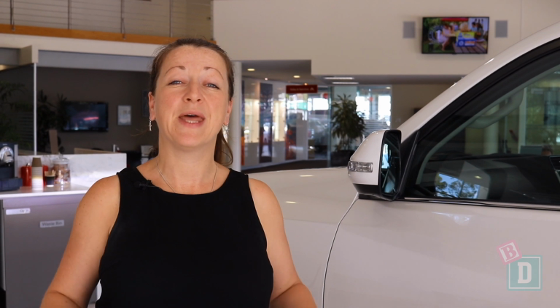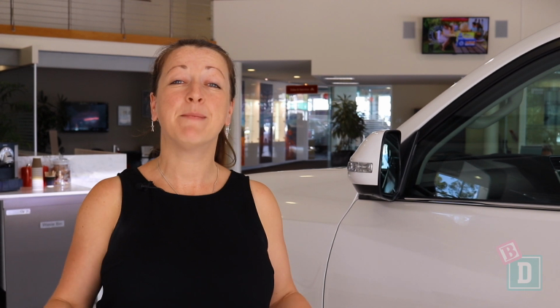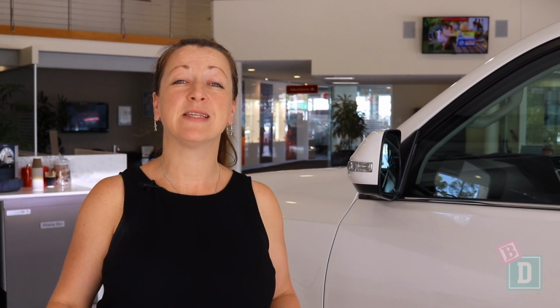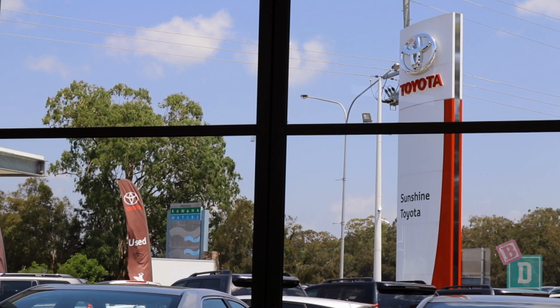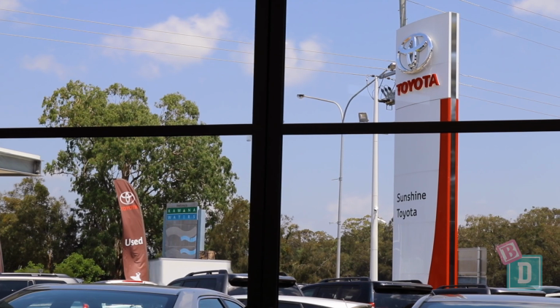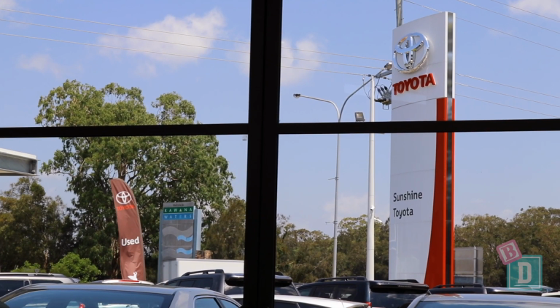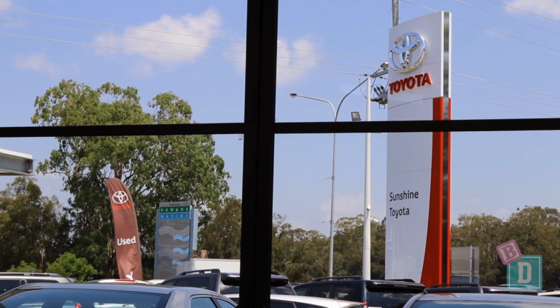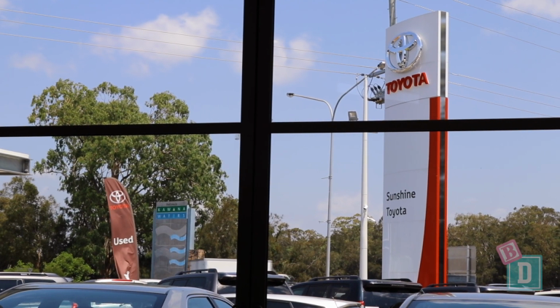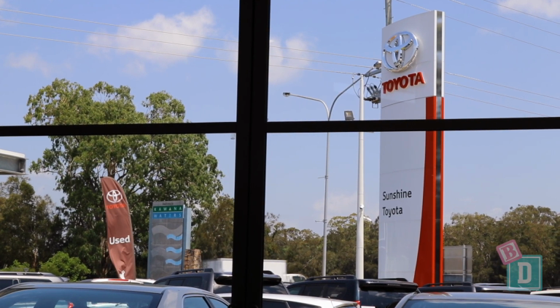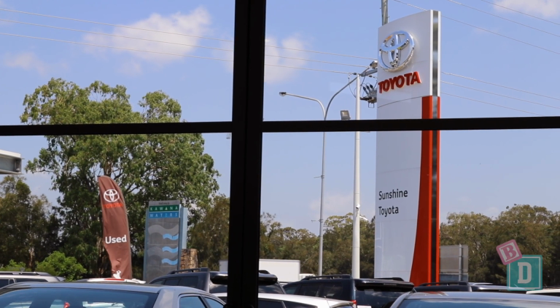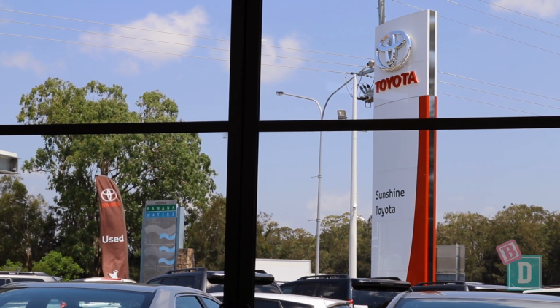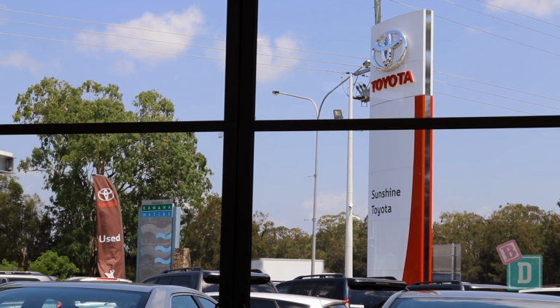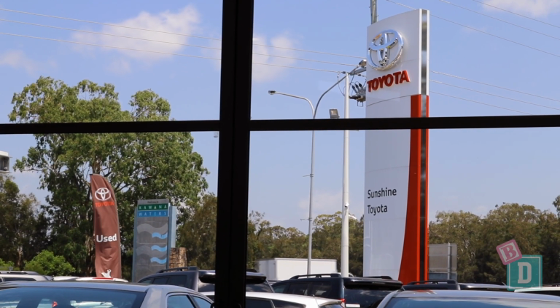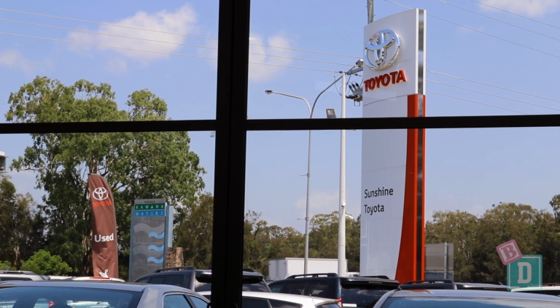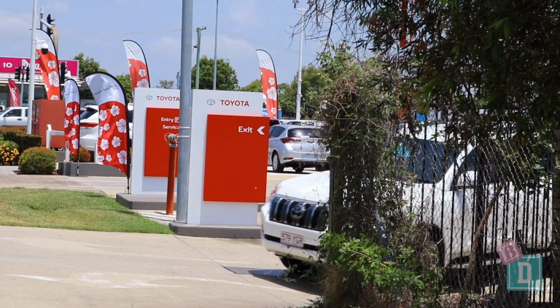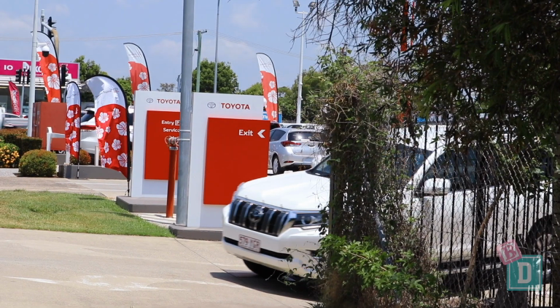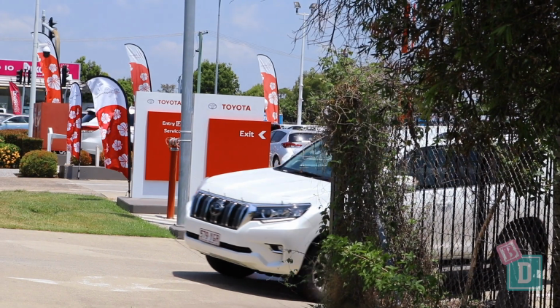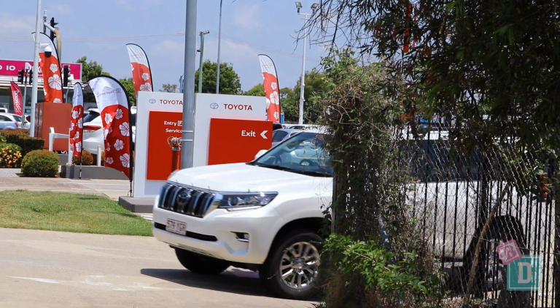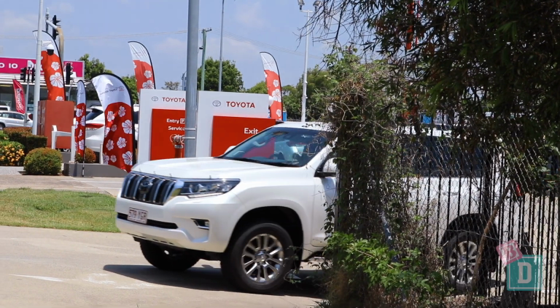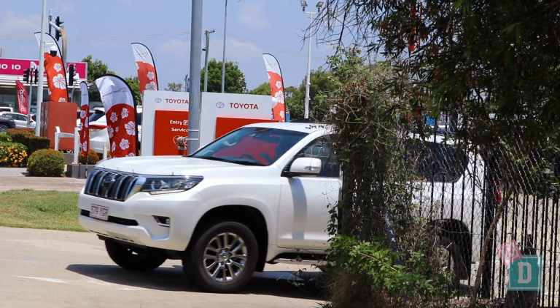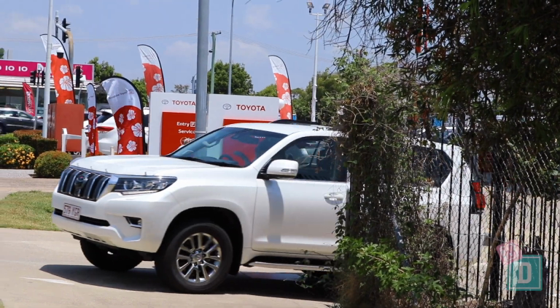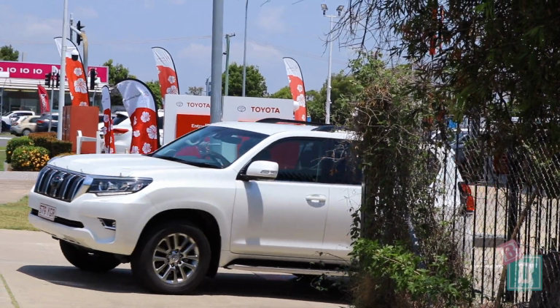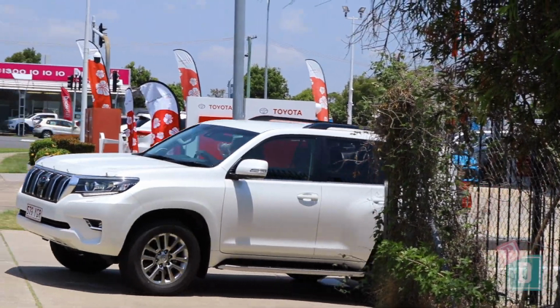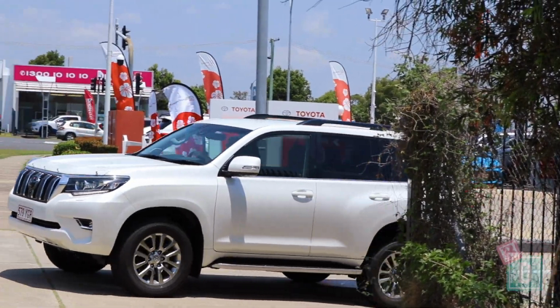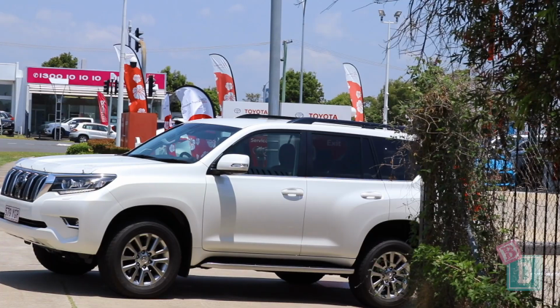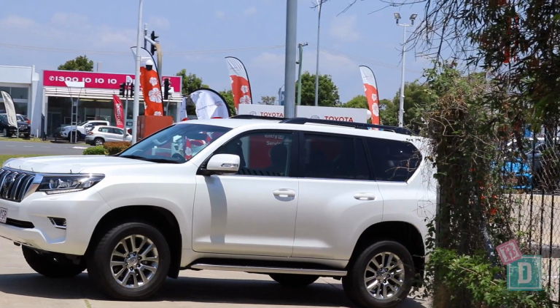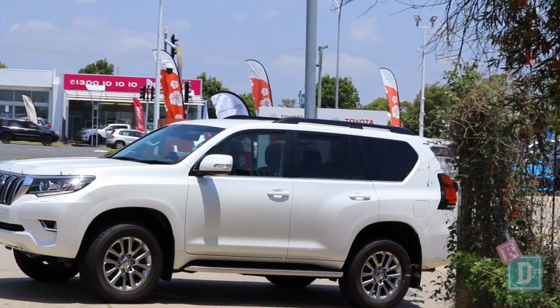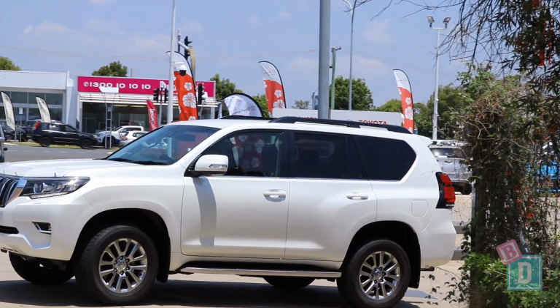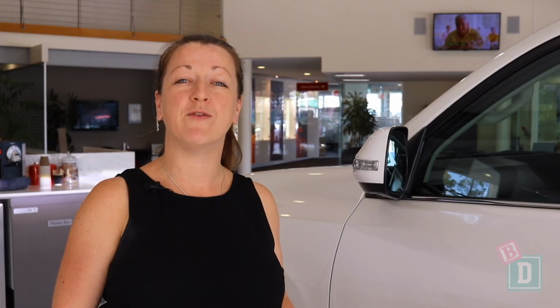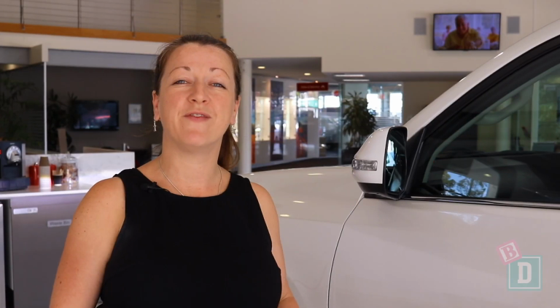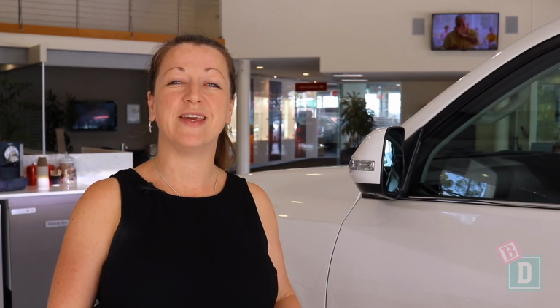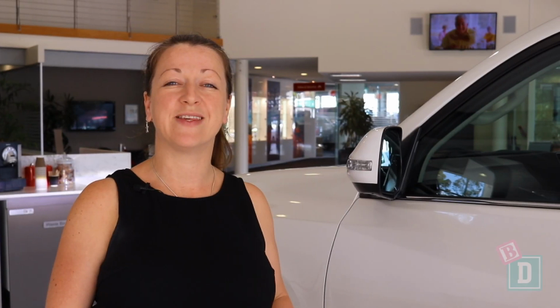Today I'm at Sunshine Toyota and I'm having a look at the Toyota Prado. These are my top three baby drive features.